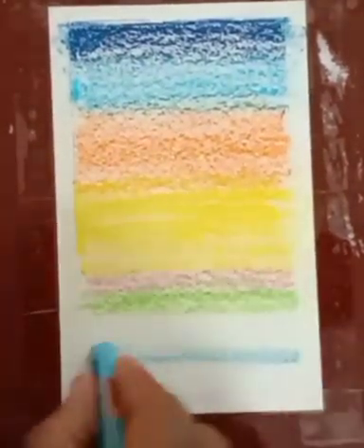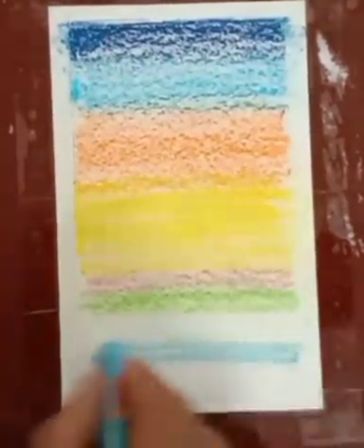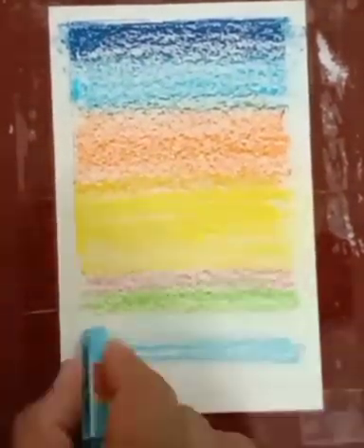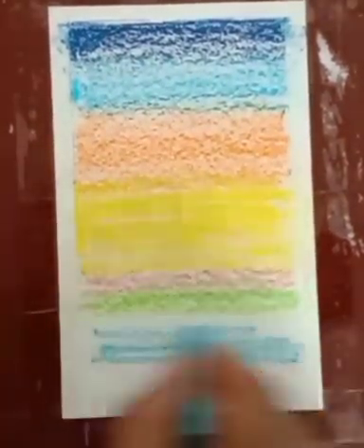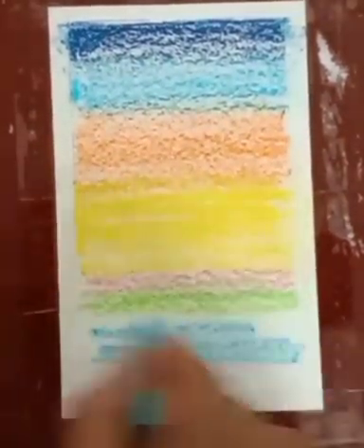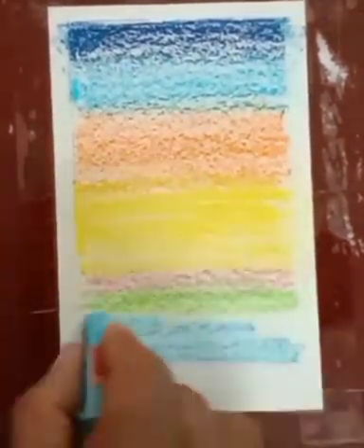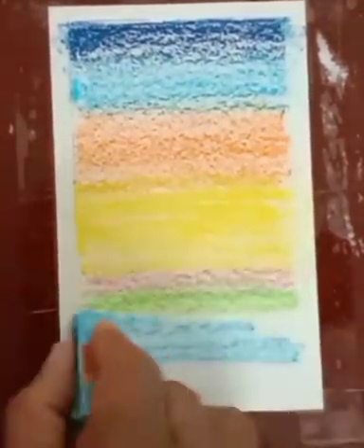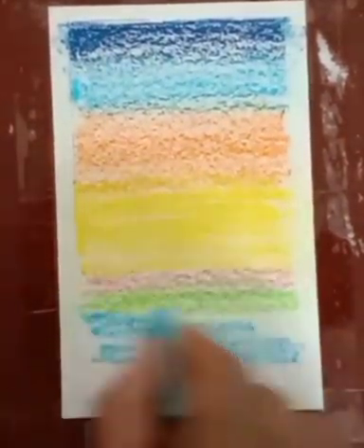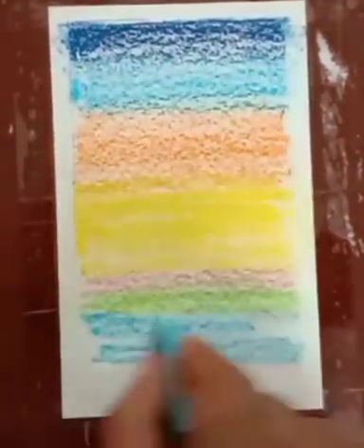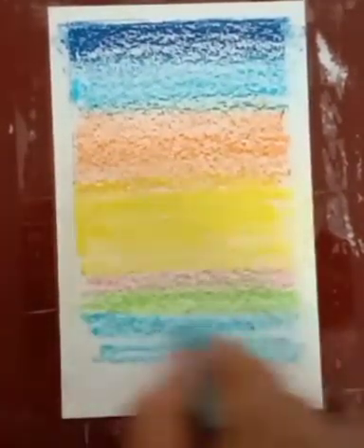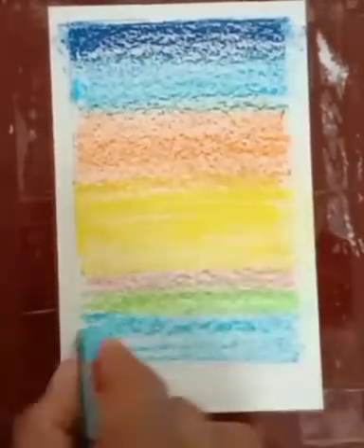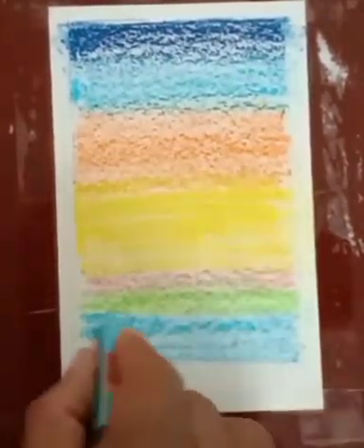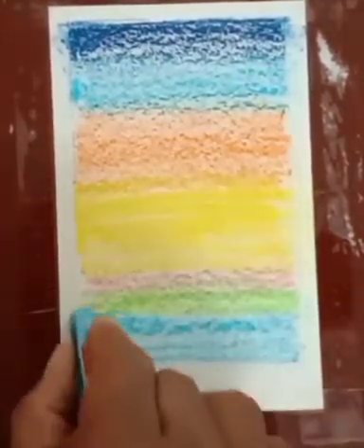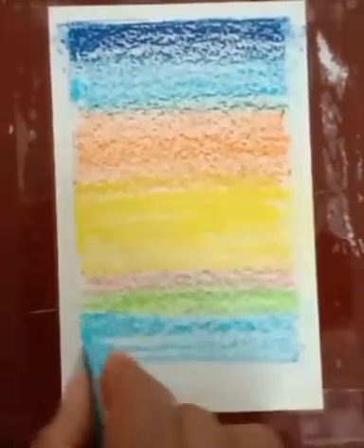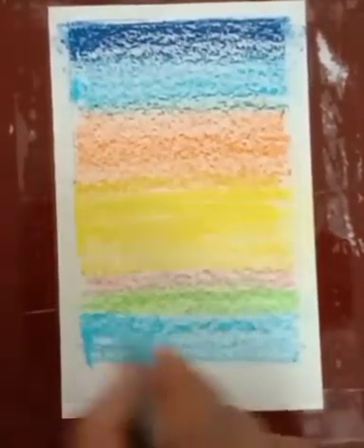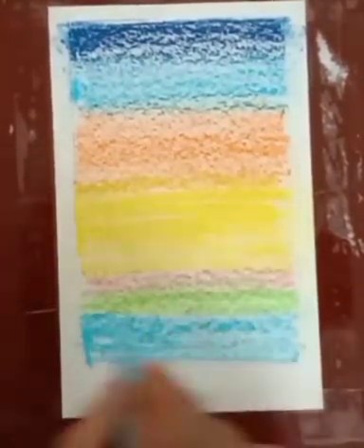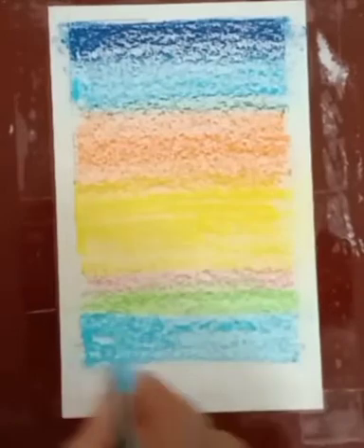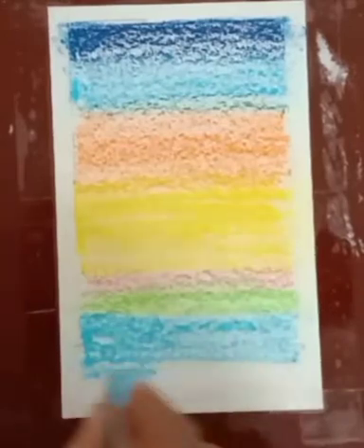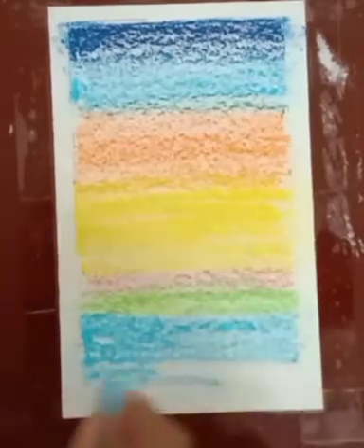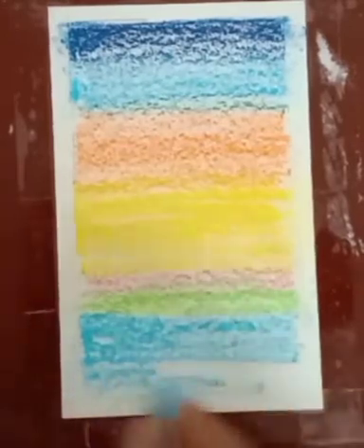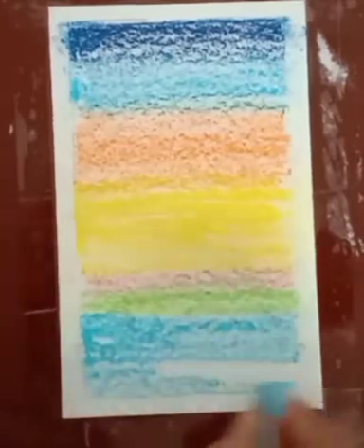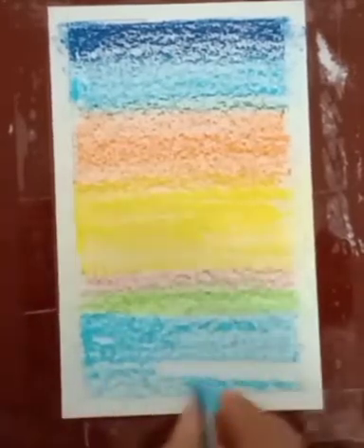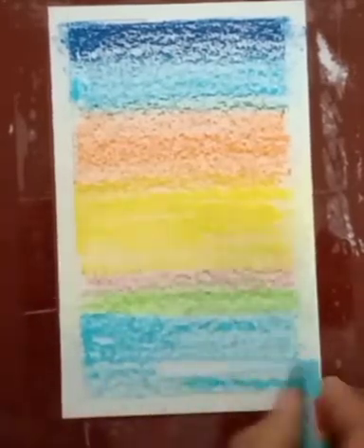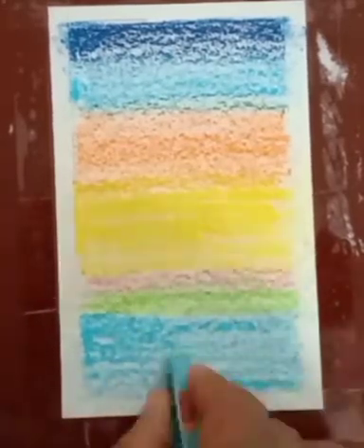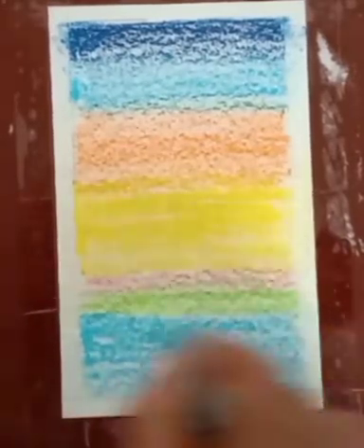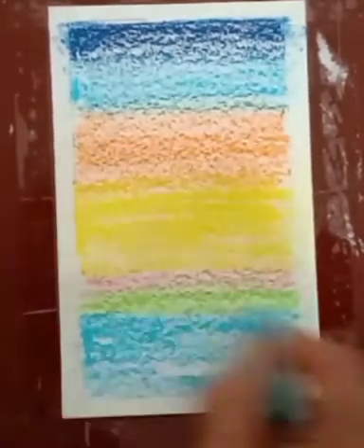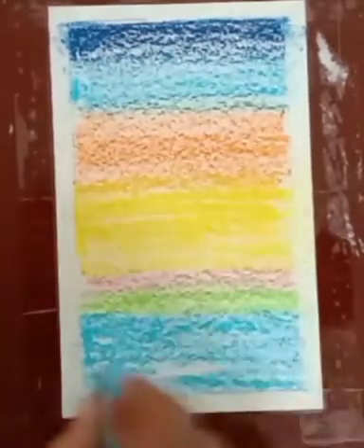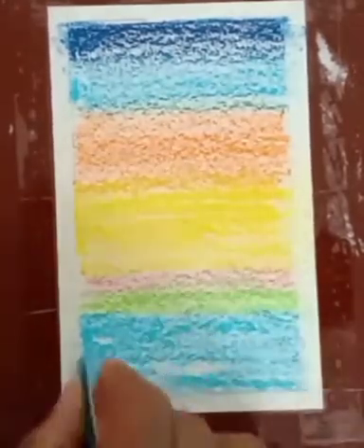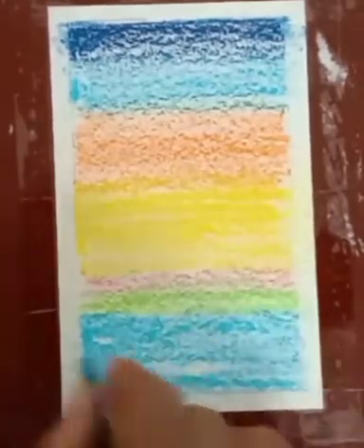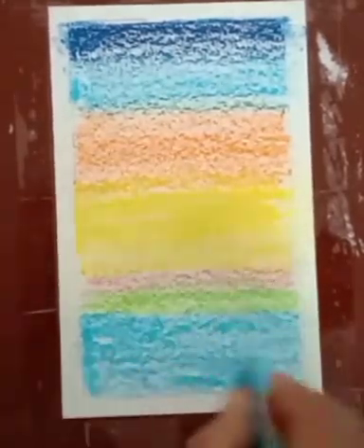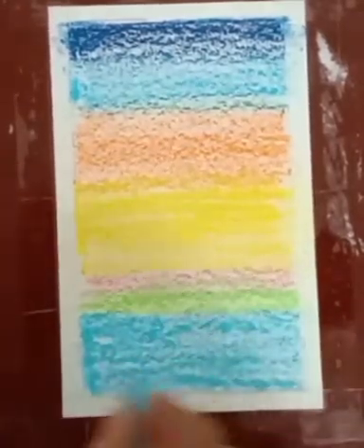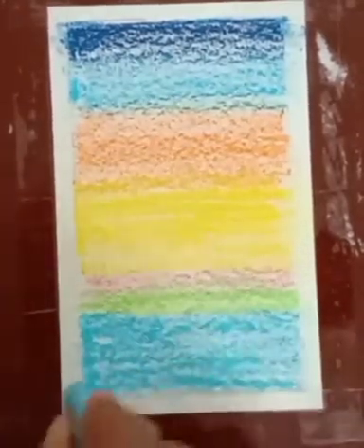Now use light blue and in the bottom area a little bit of dark blue.